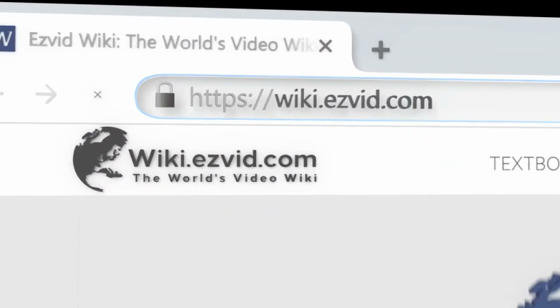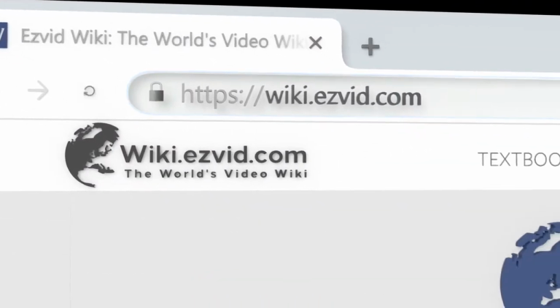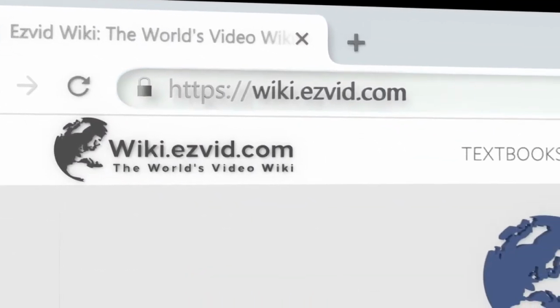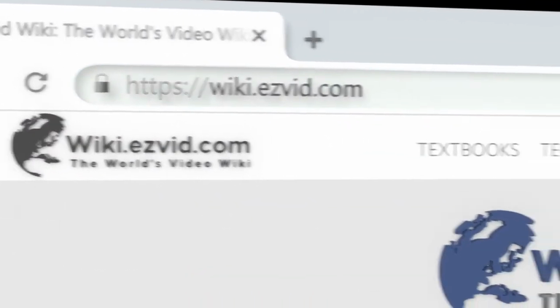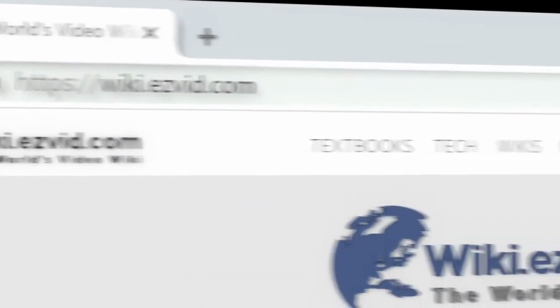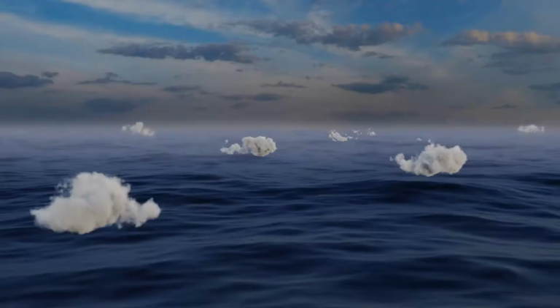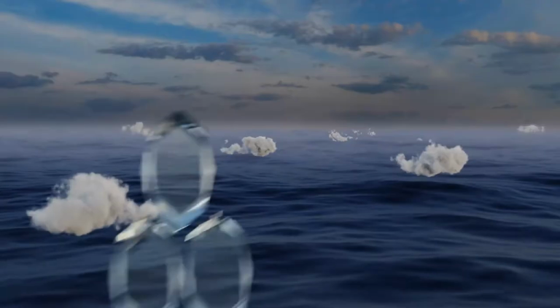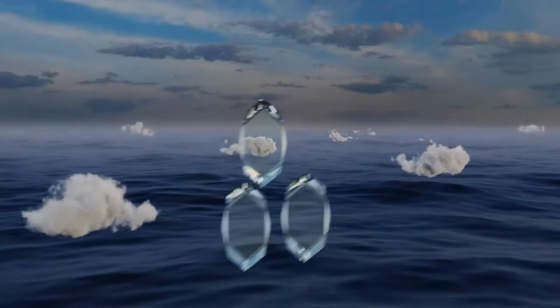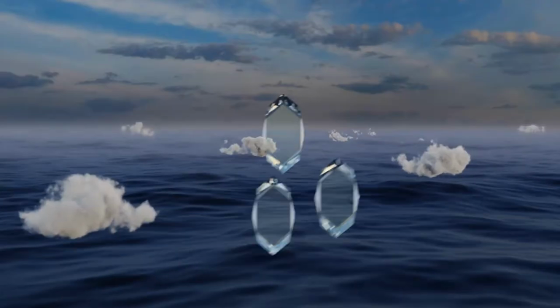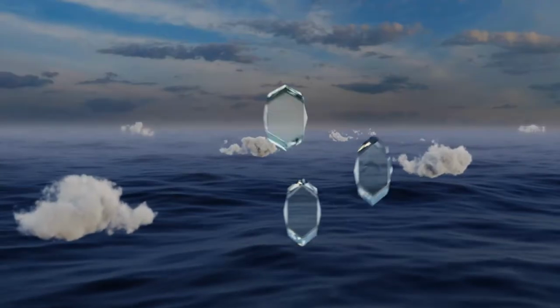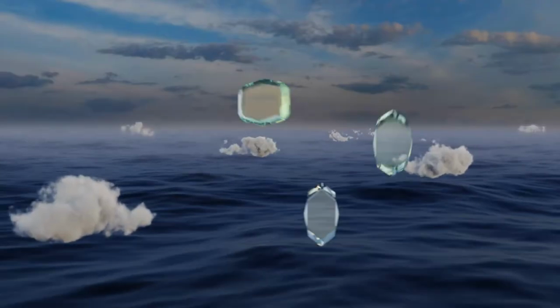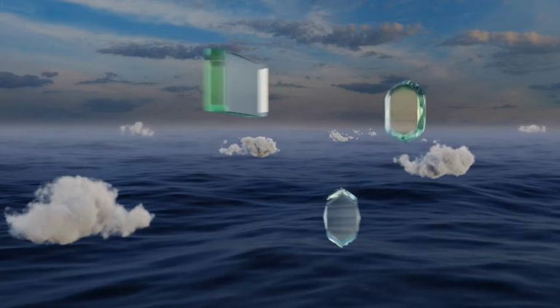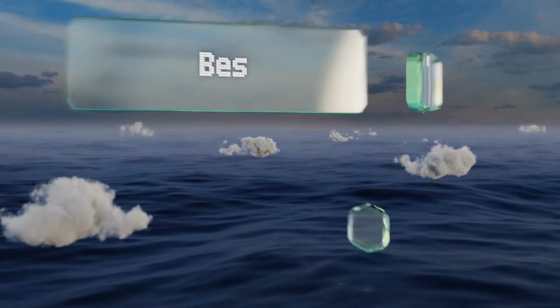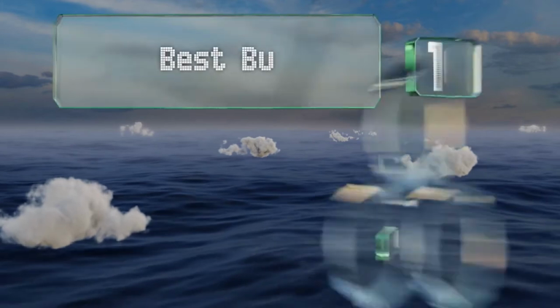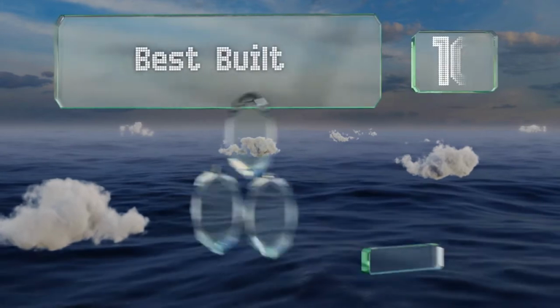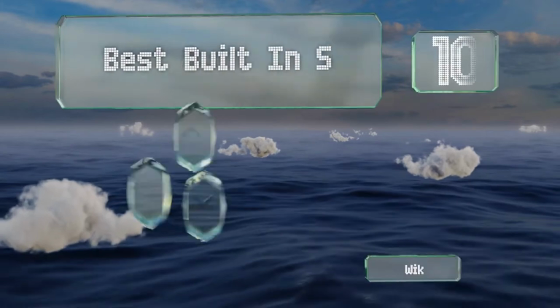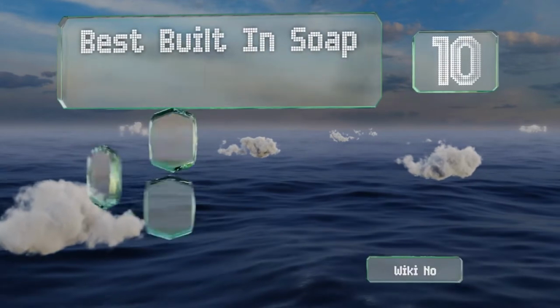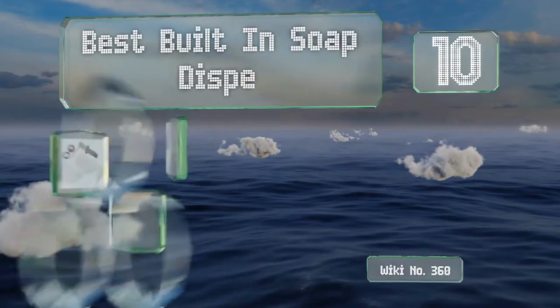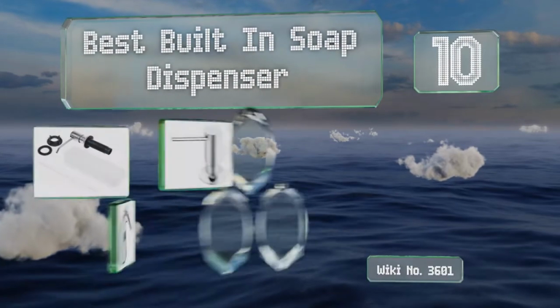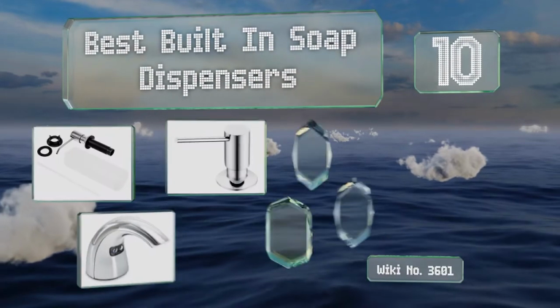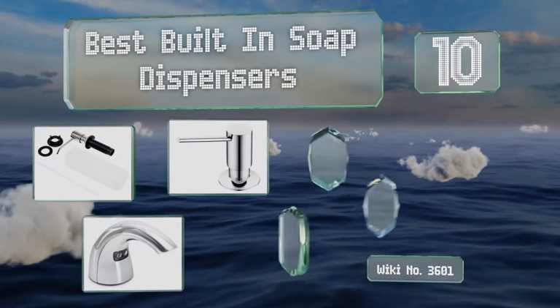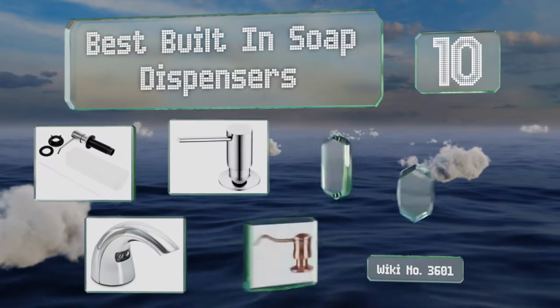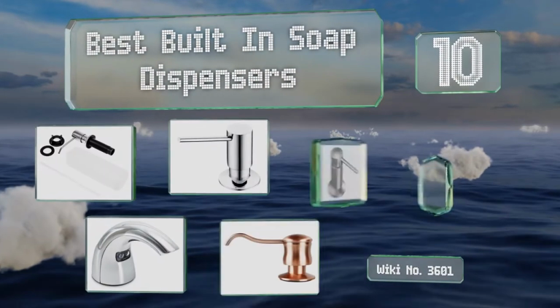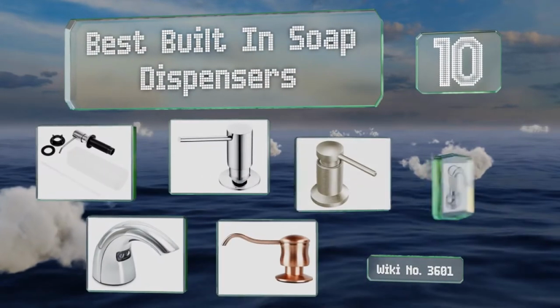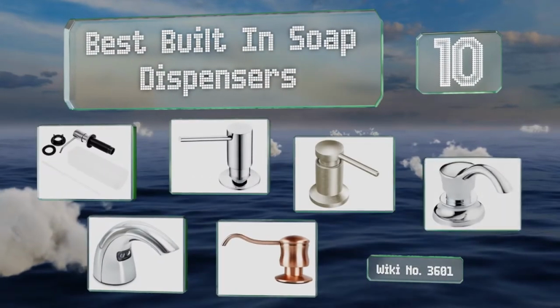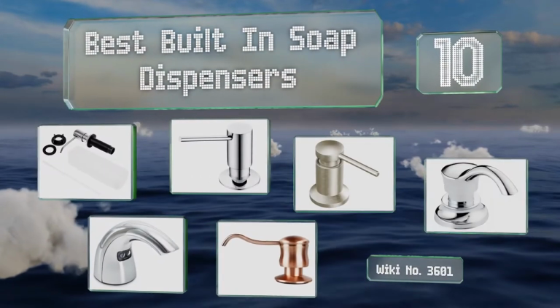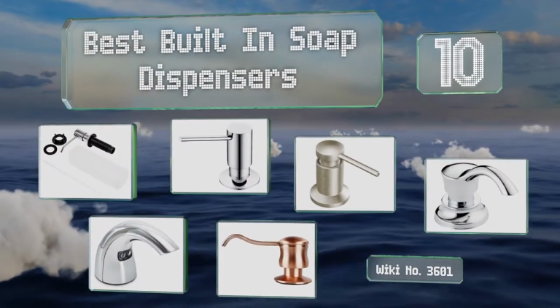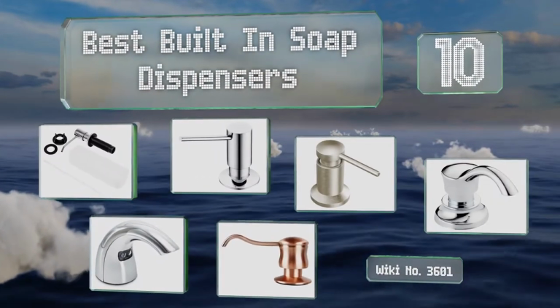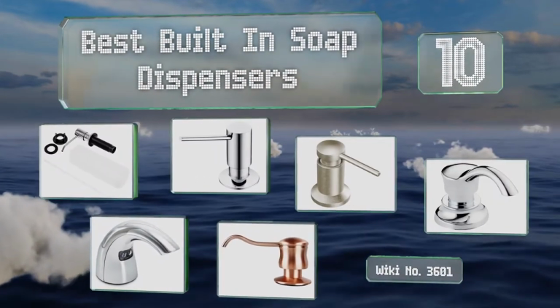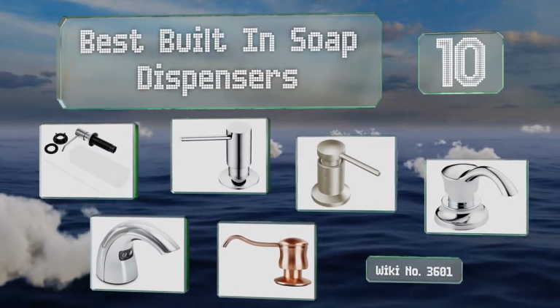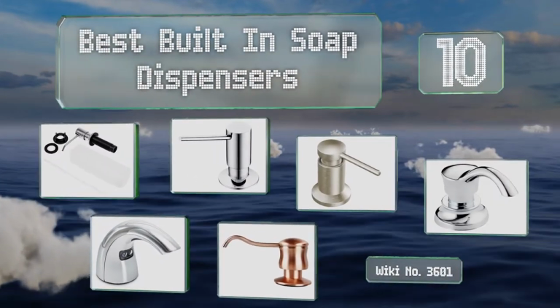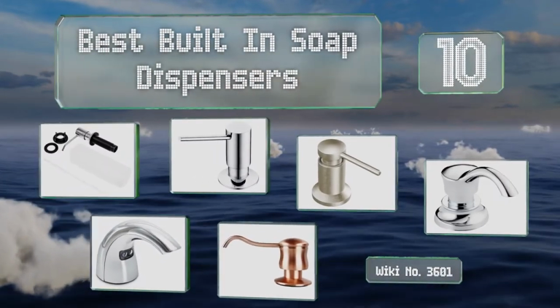EasyVid presents the 10 best built-in soap dispensers. Let's get started with the list.